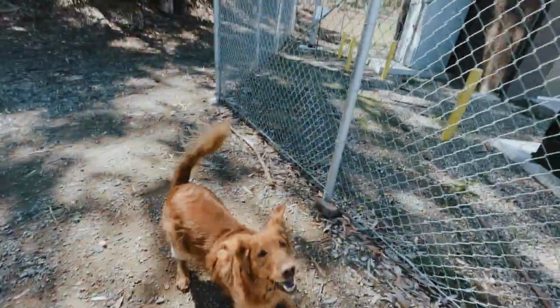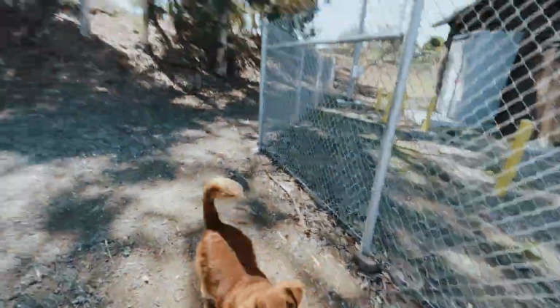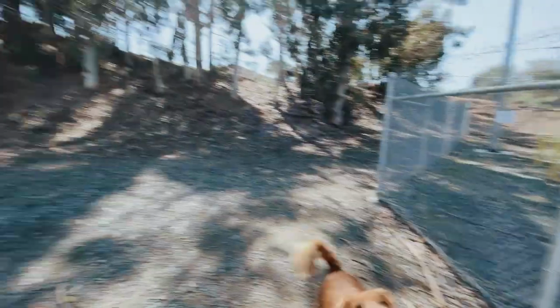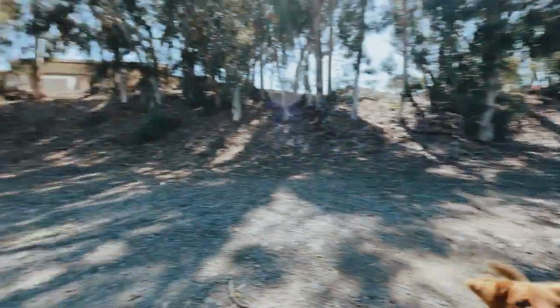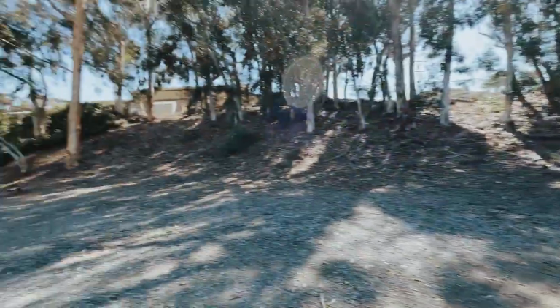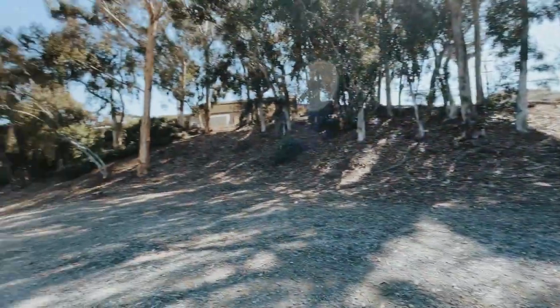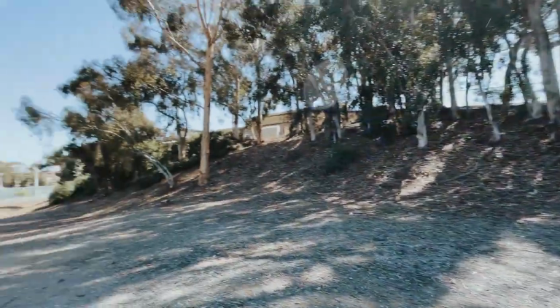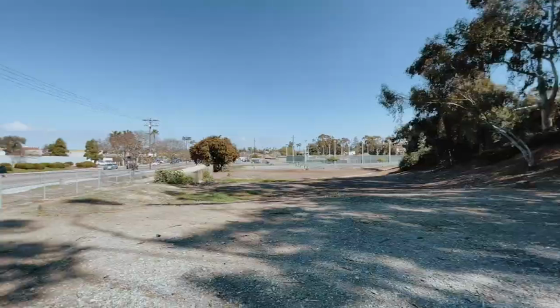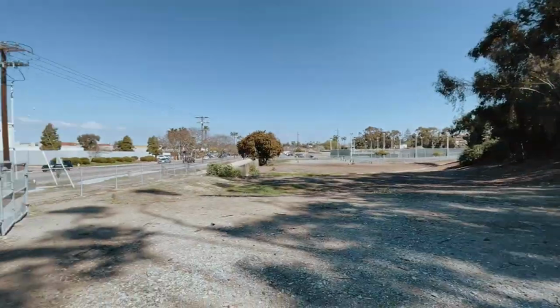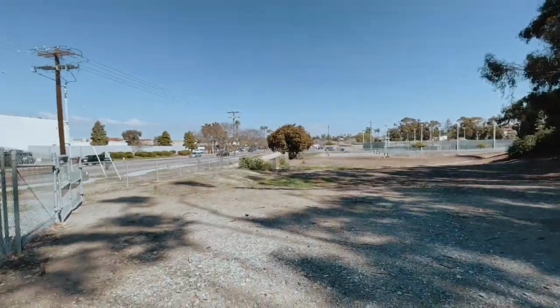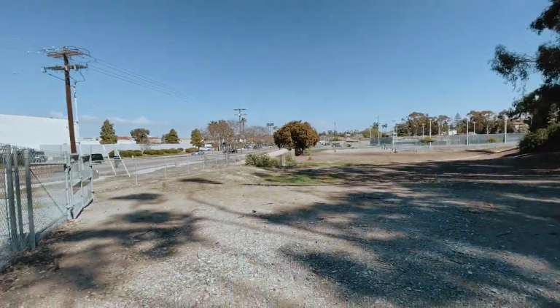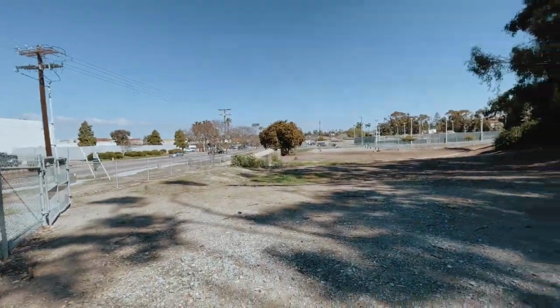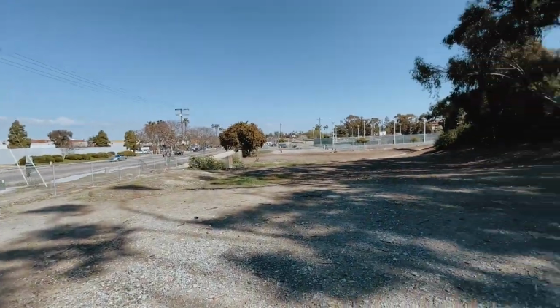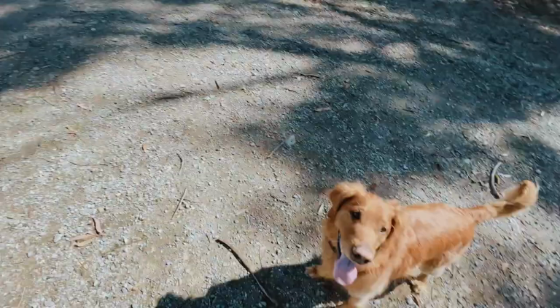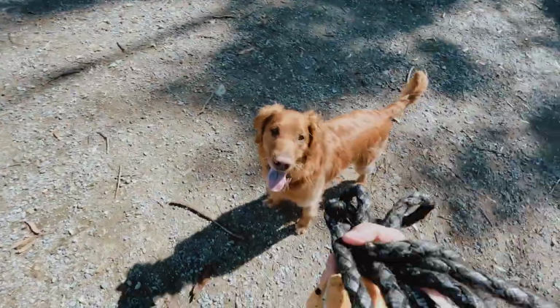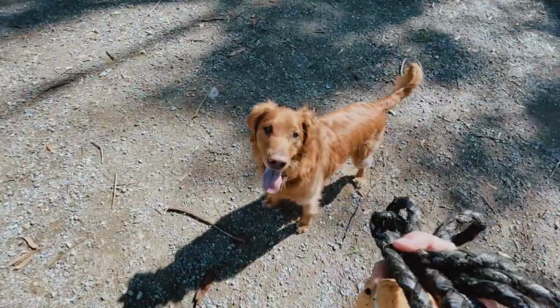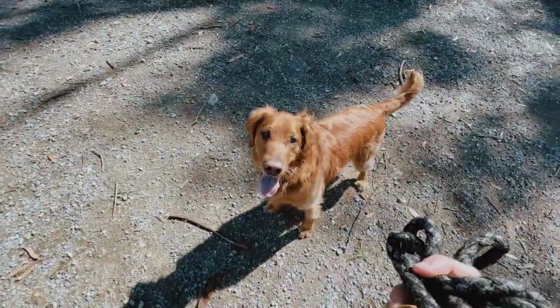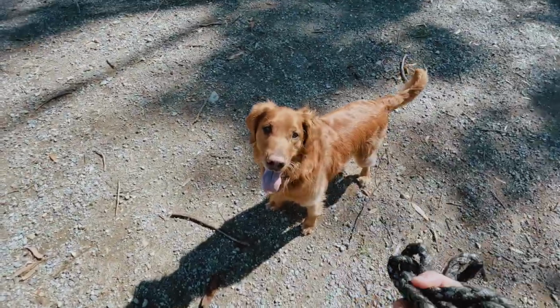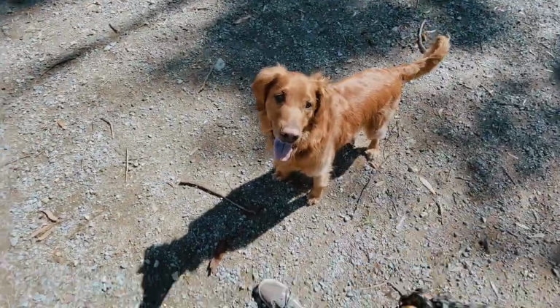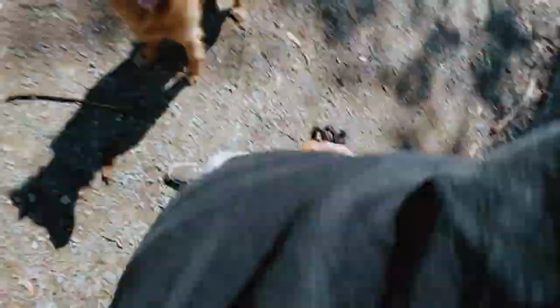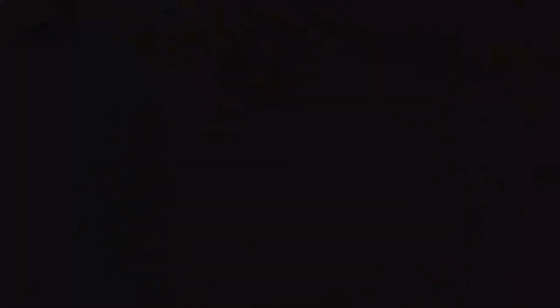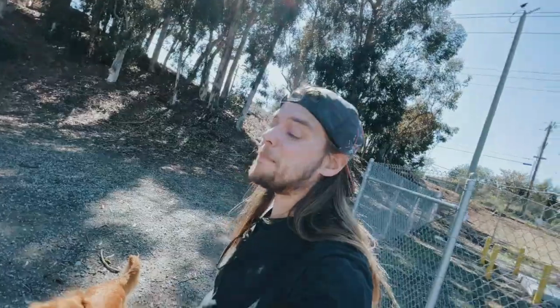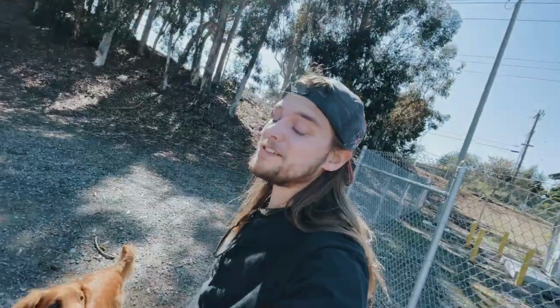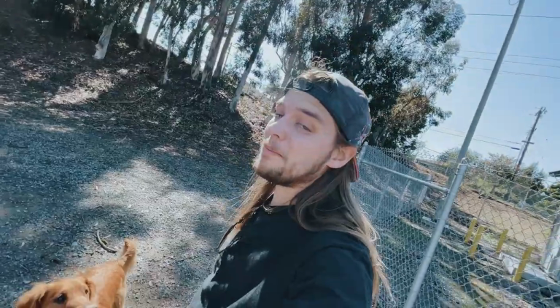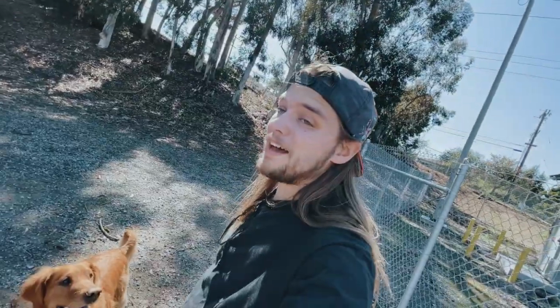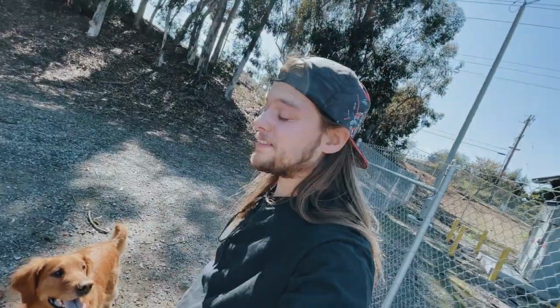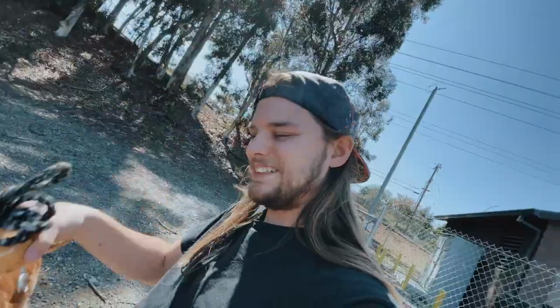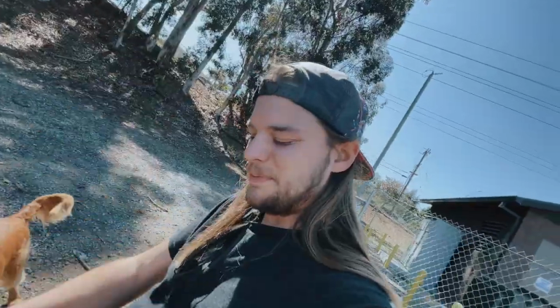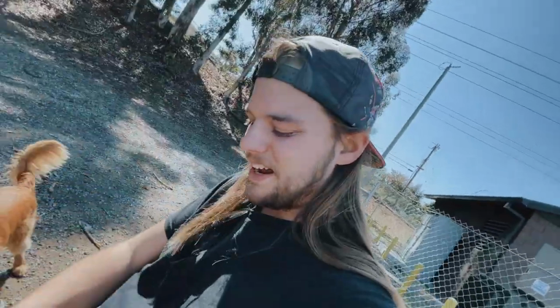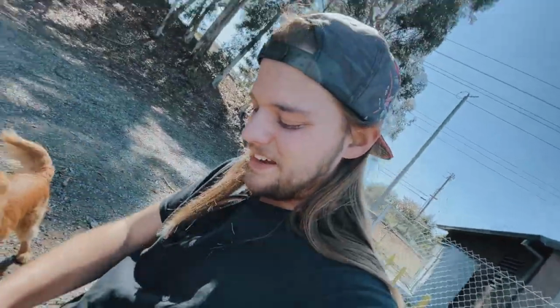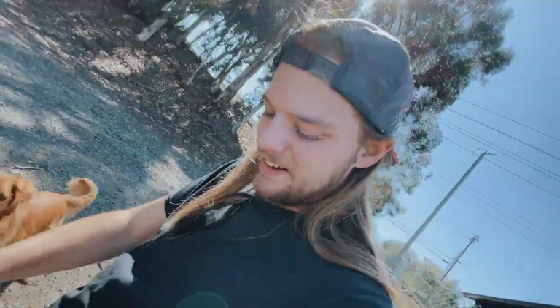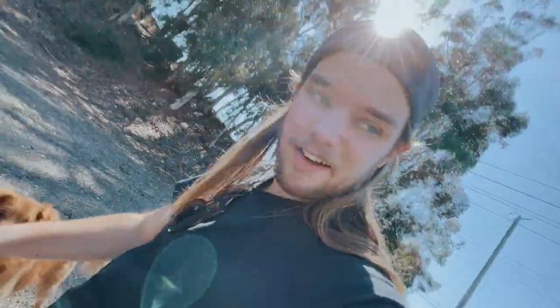We found a little dog park all to ourselves. That means no mask. Super nice.